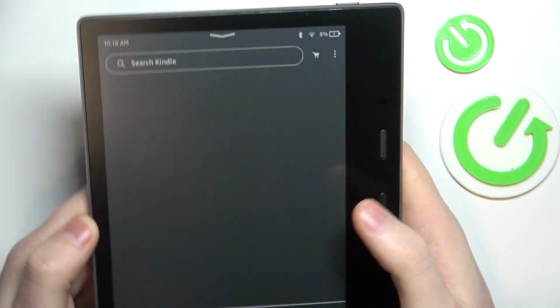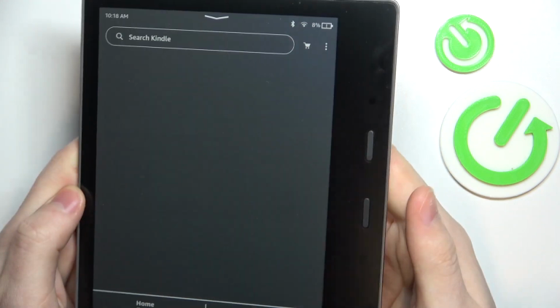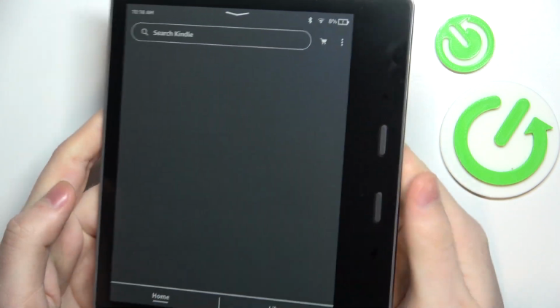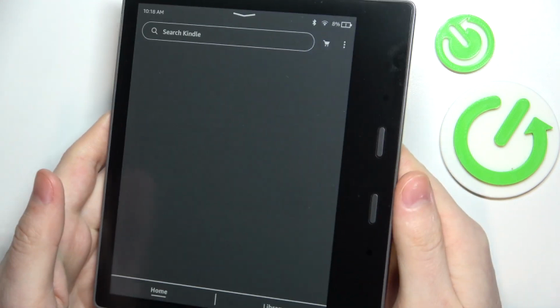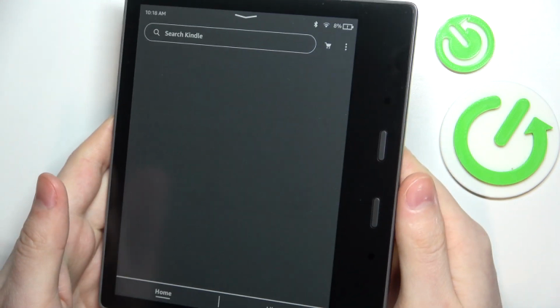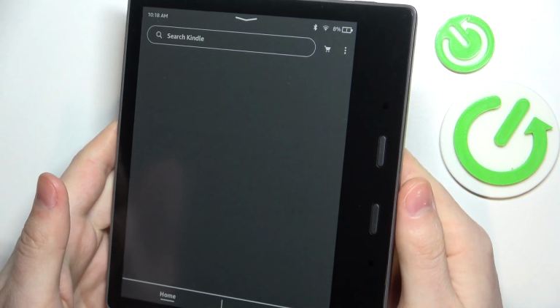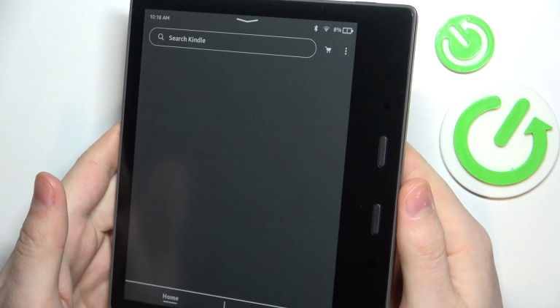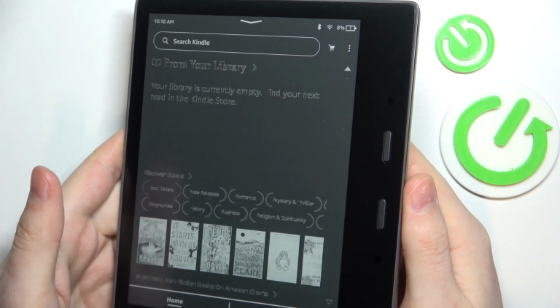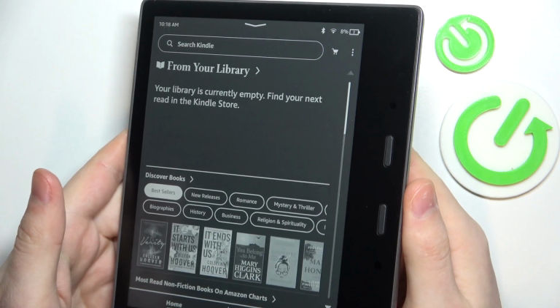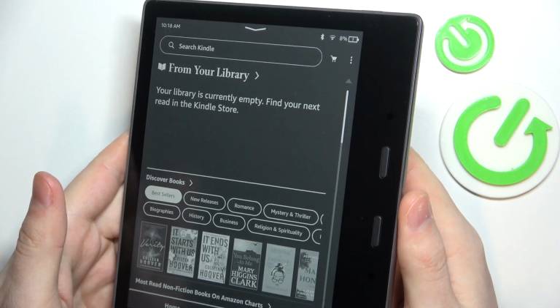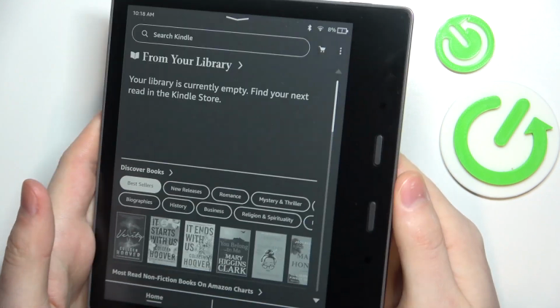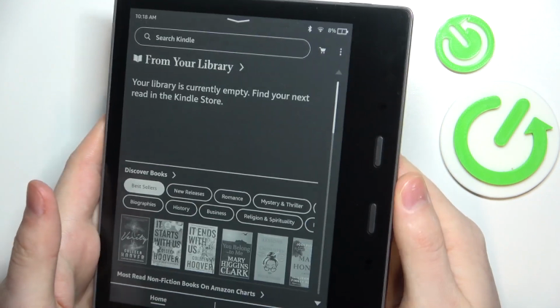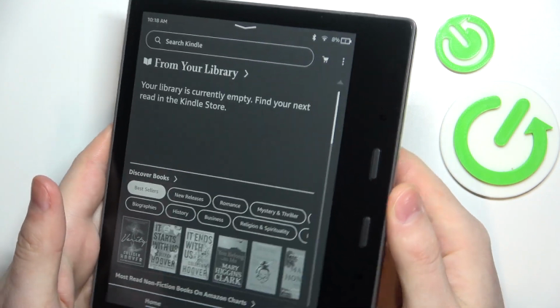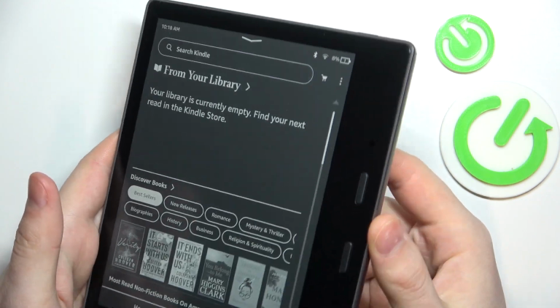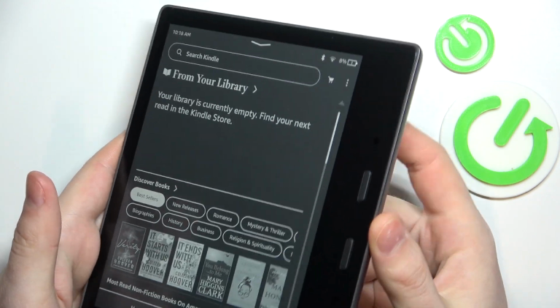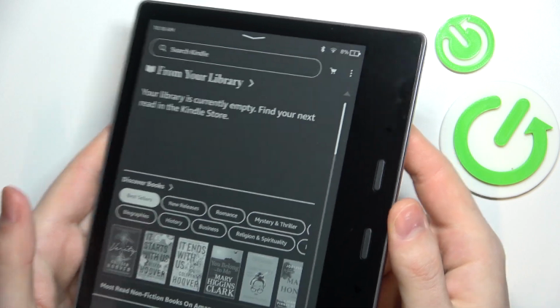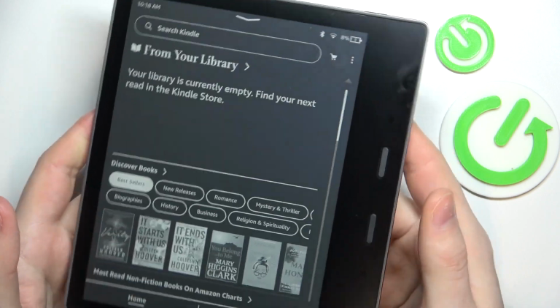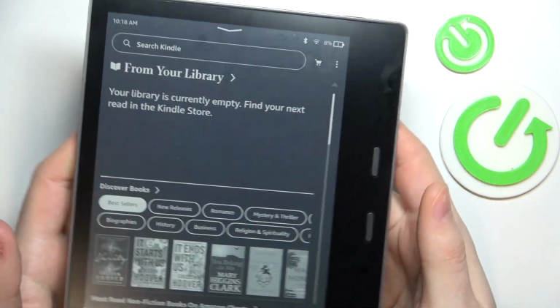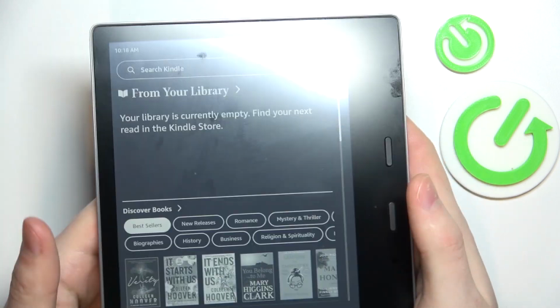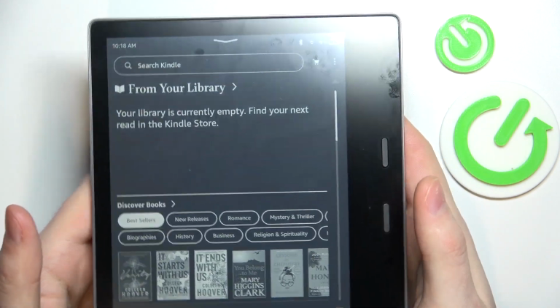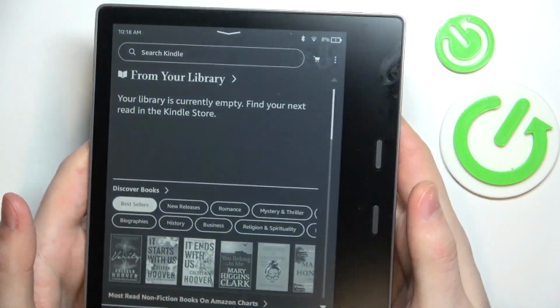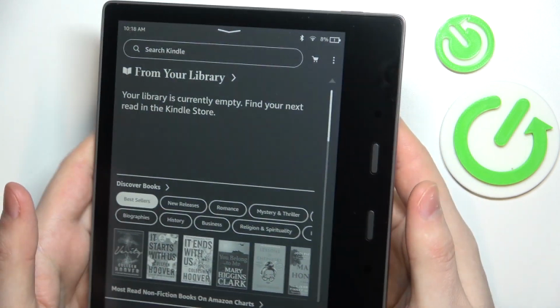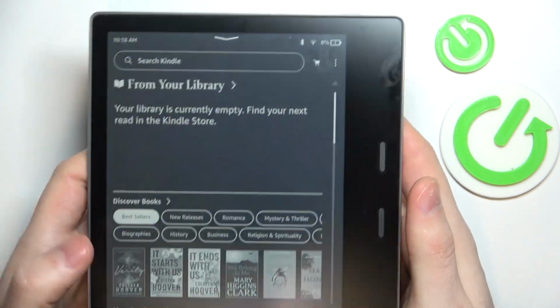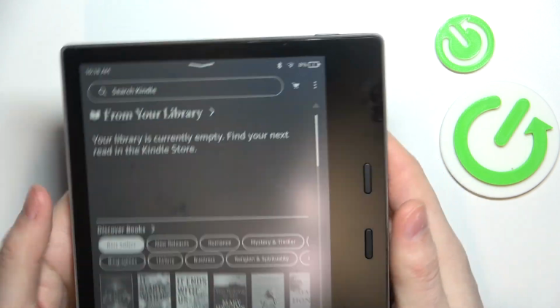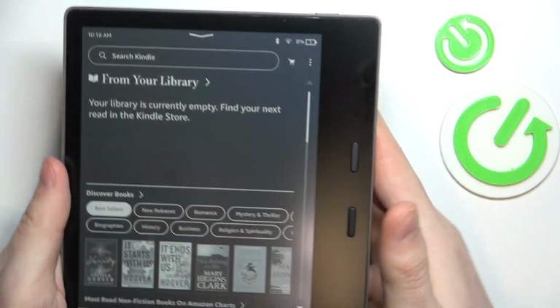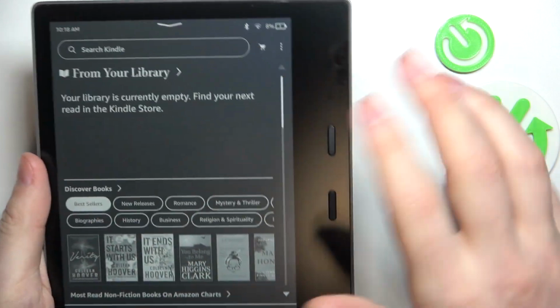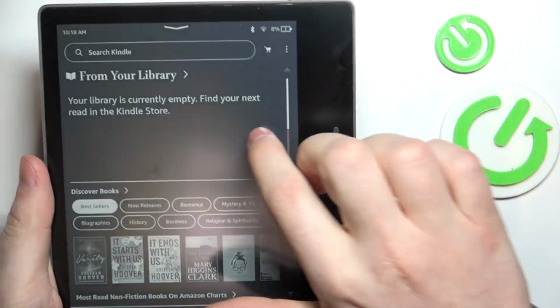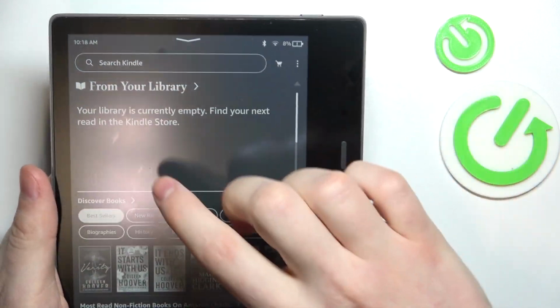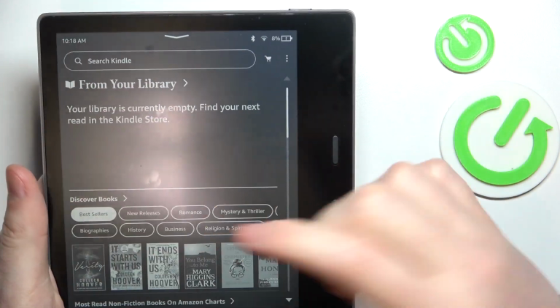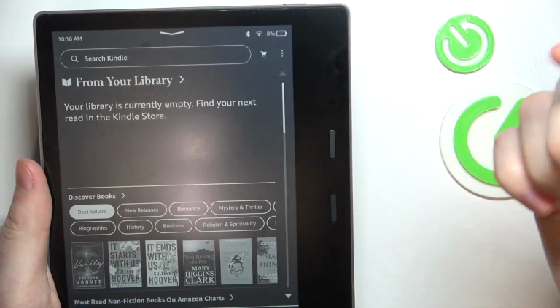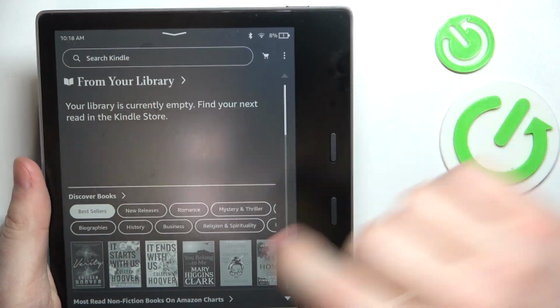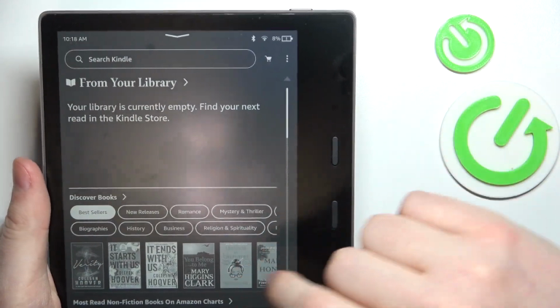Right here you can see that the restart on my Kindle was successful and it's working fine.